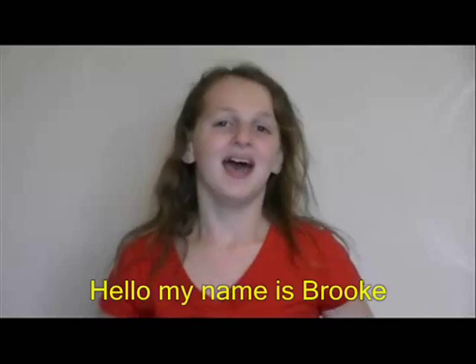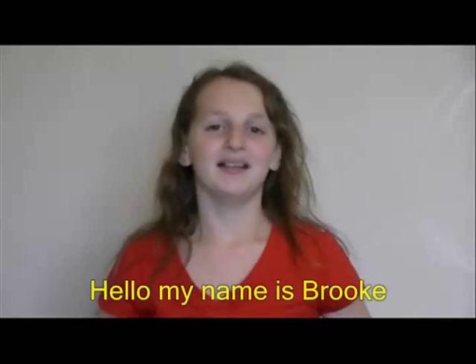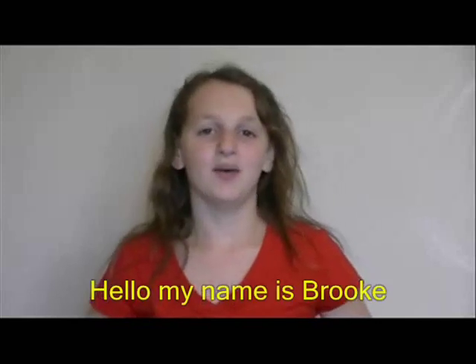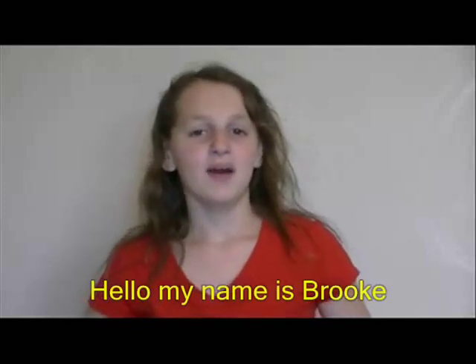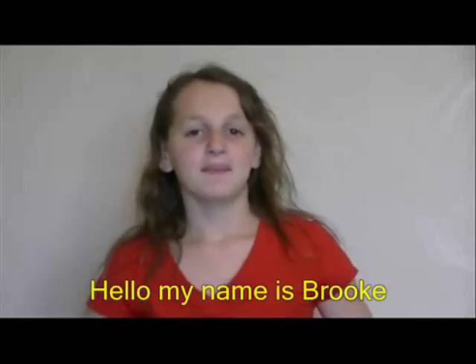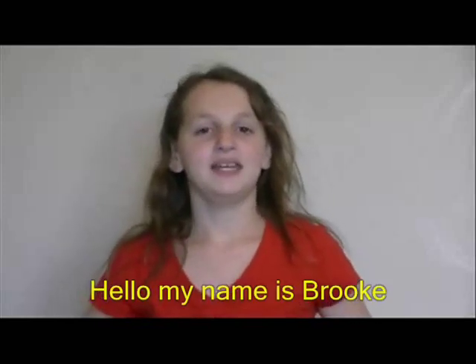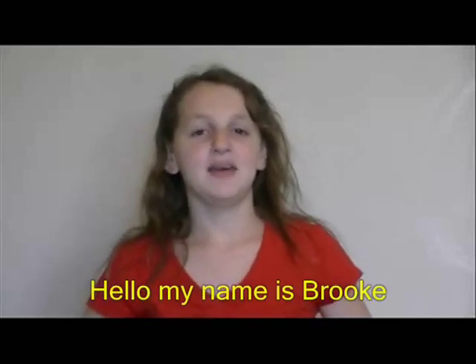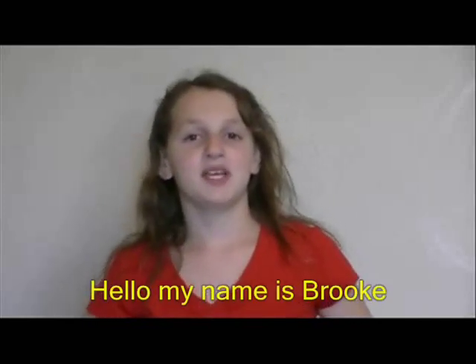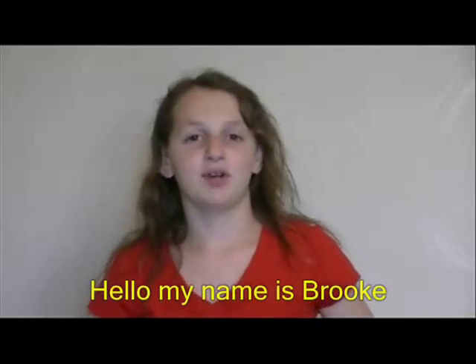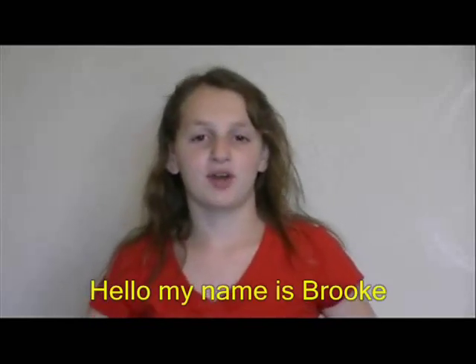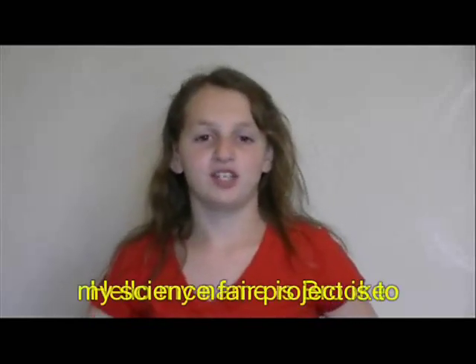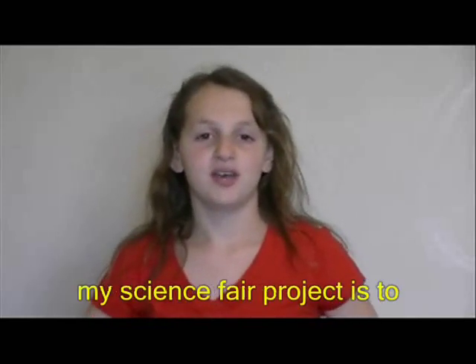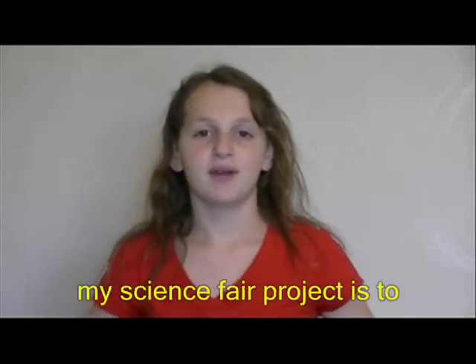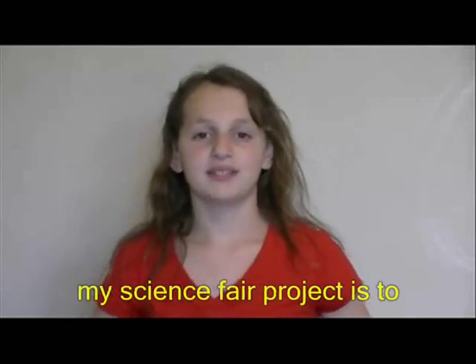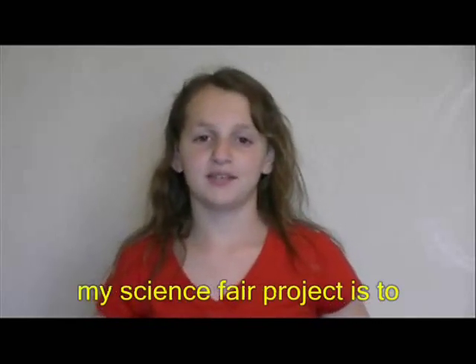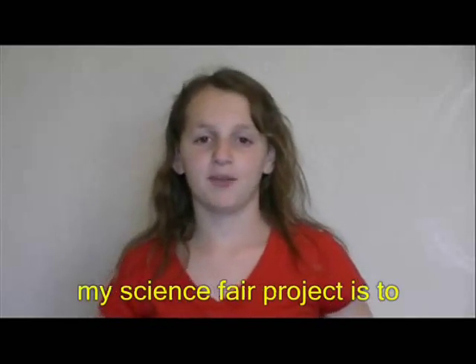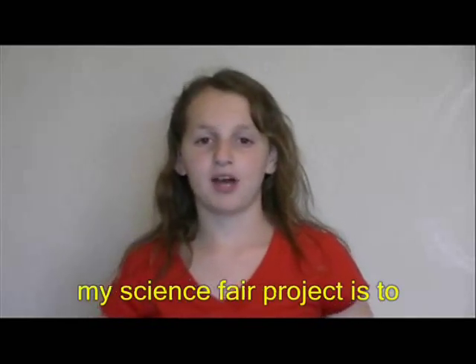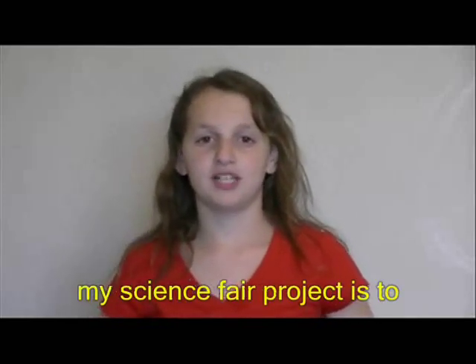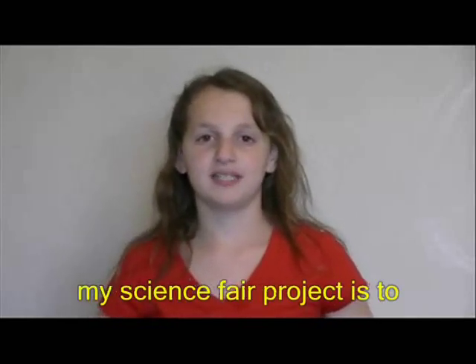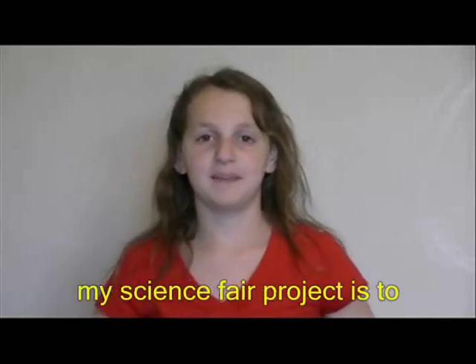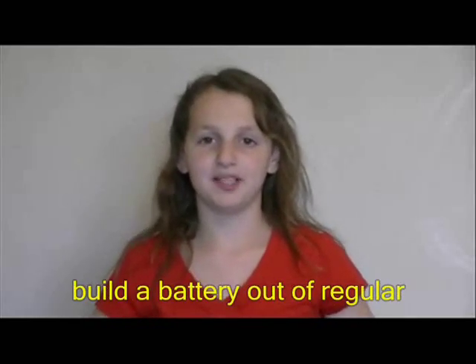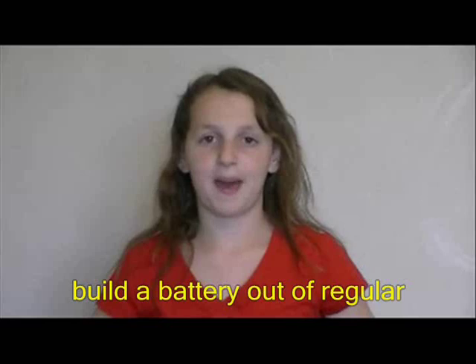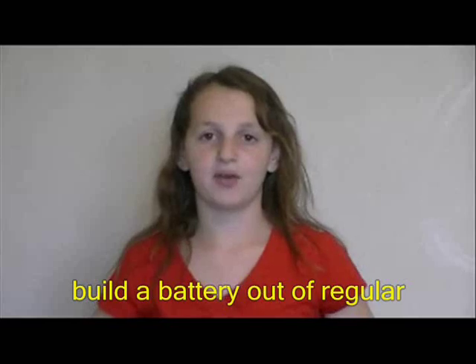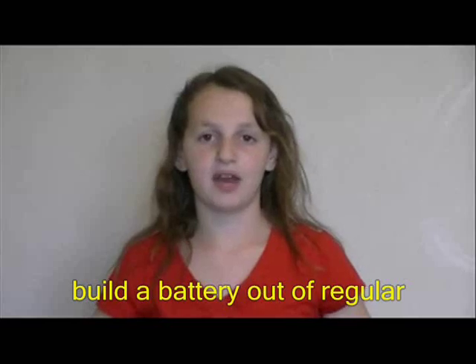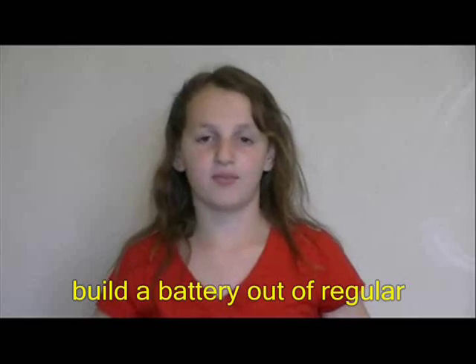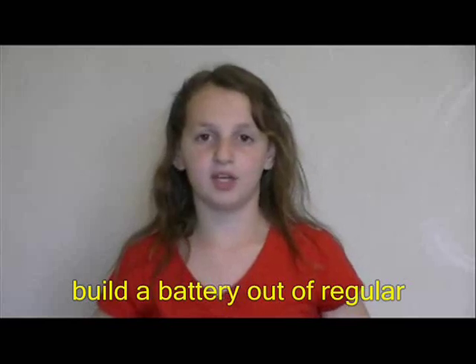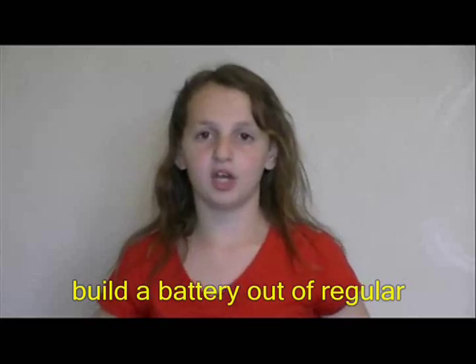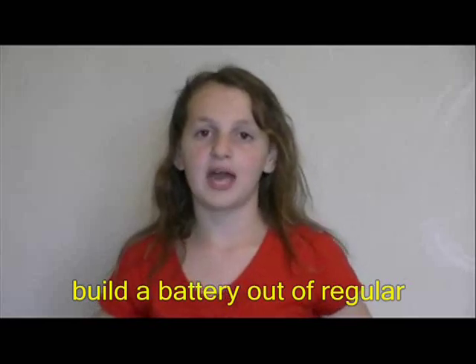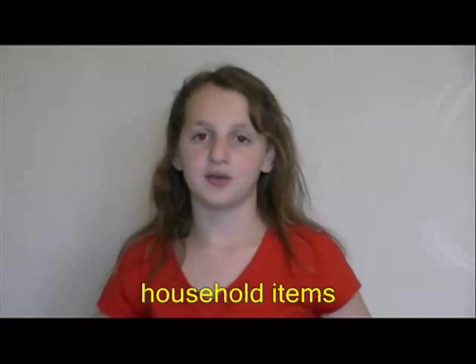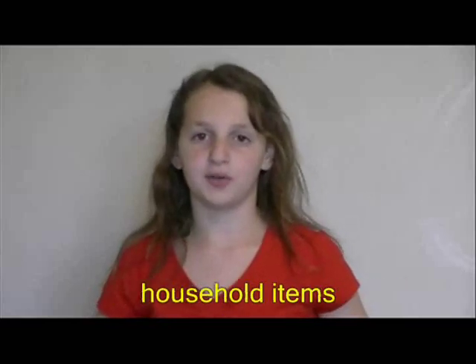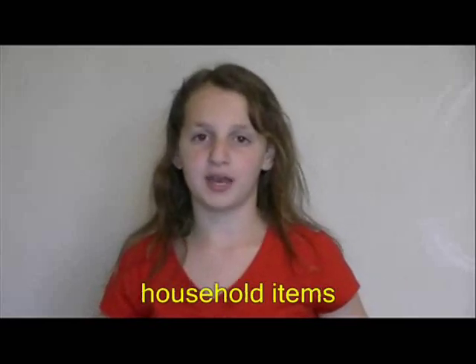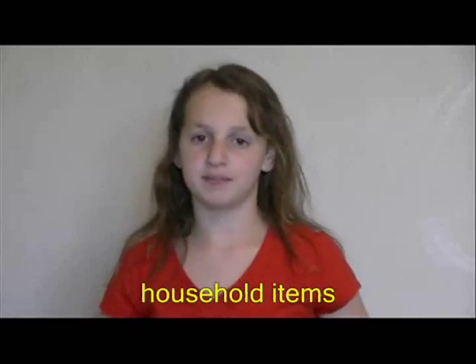Hello, my name is Brooke Reich. My science fair project is to build a battery out of regular household items.